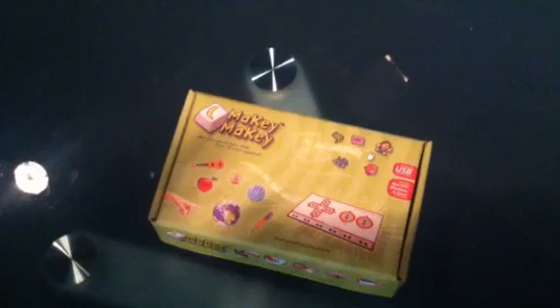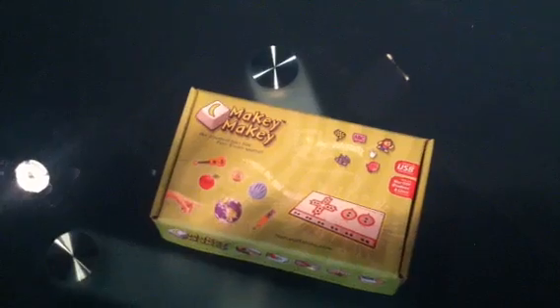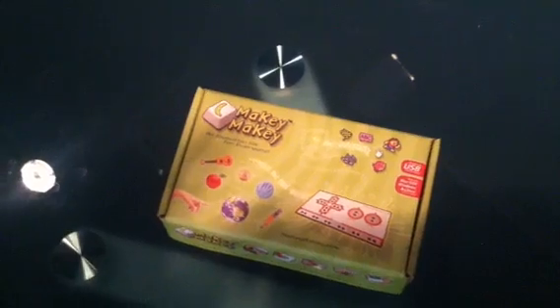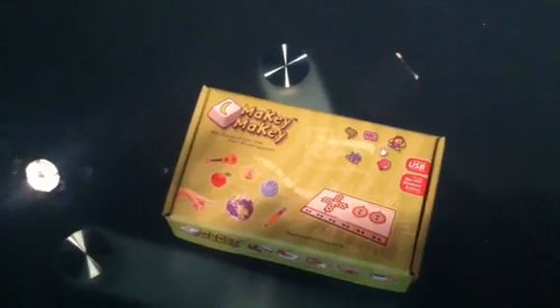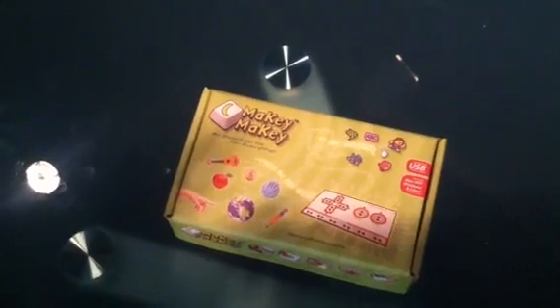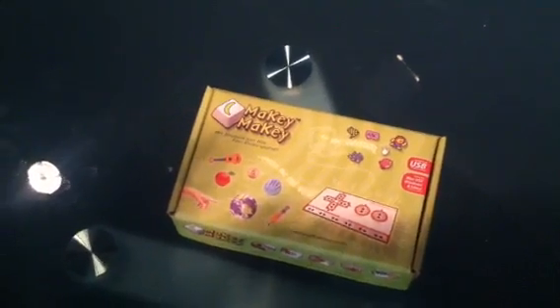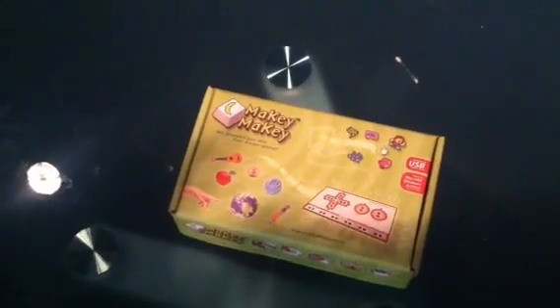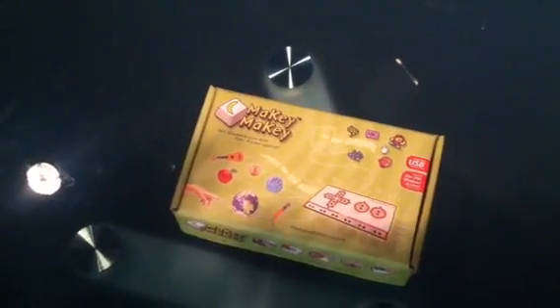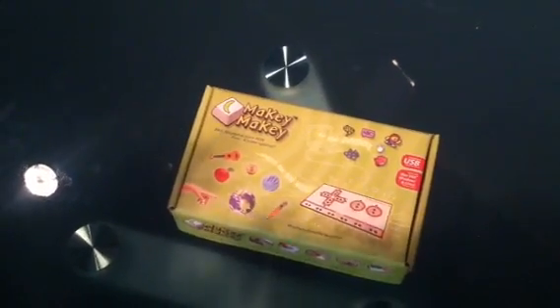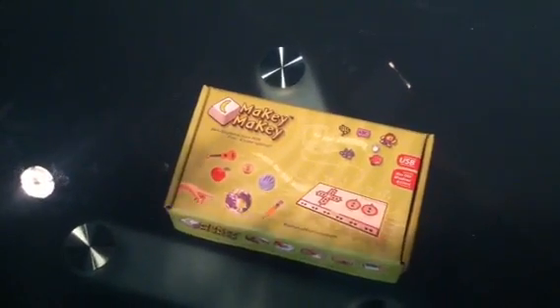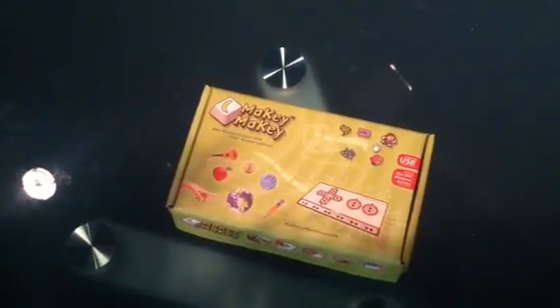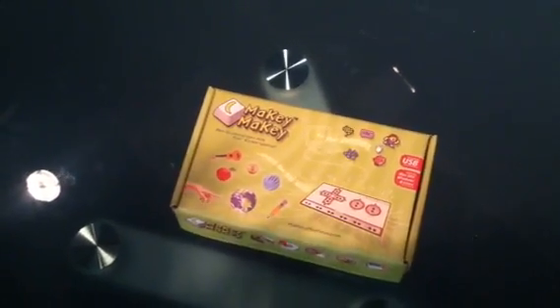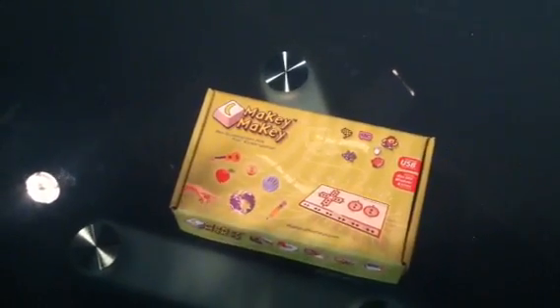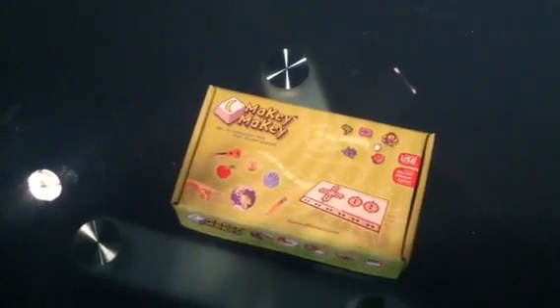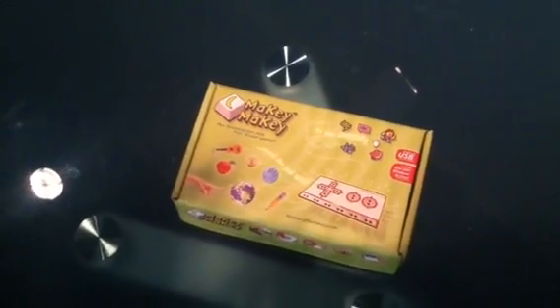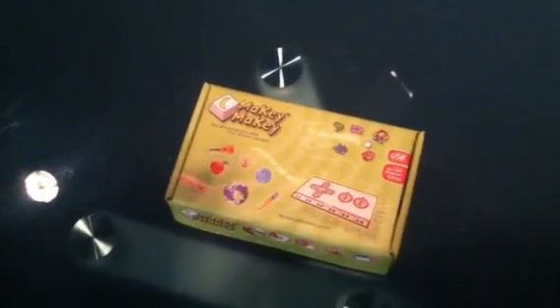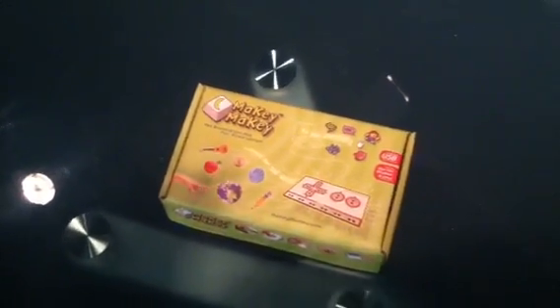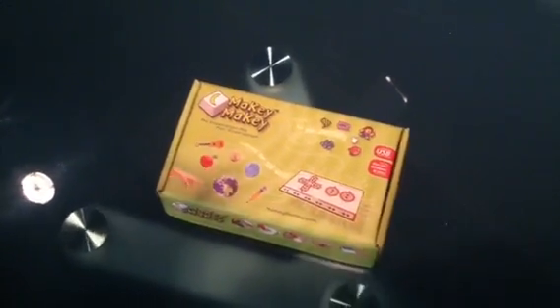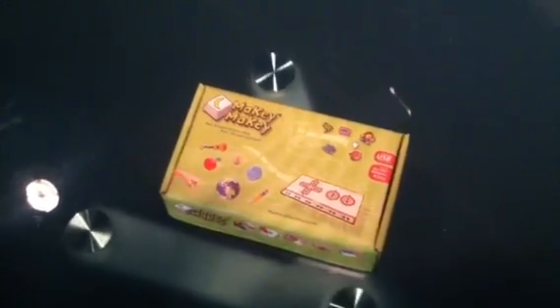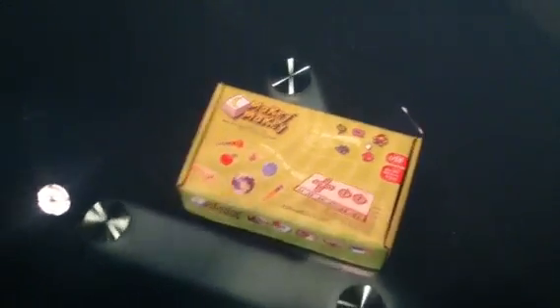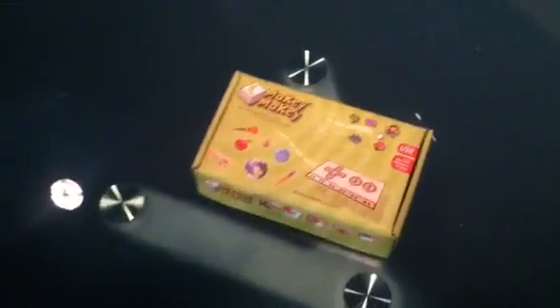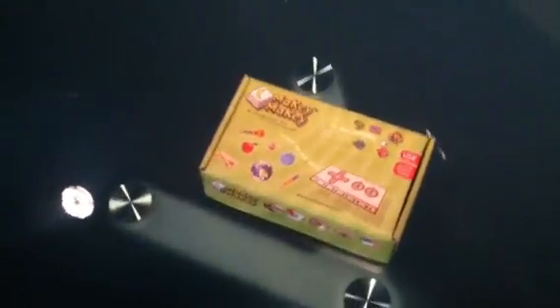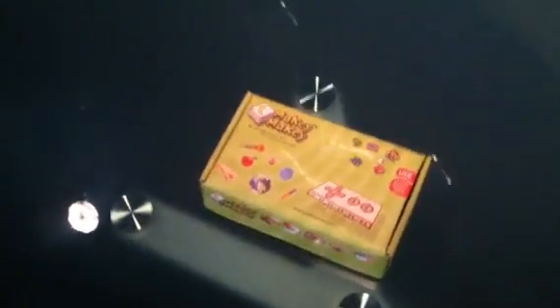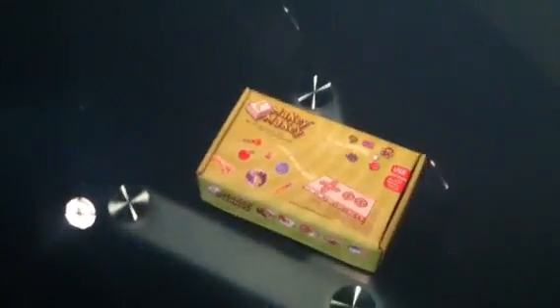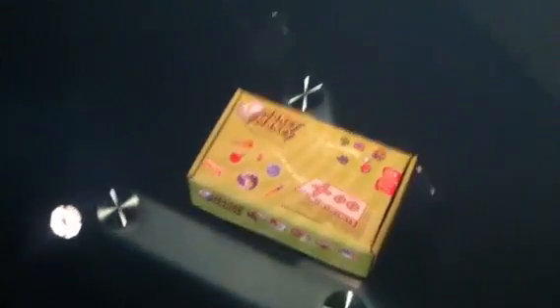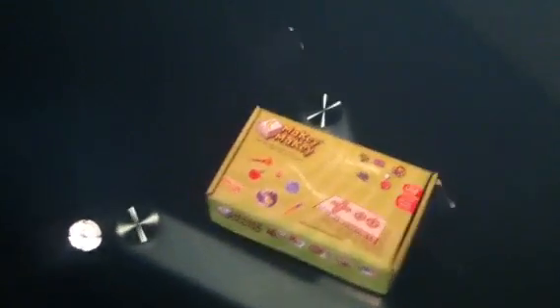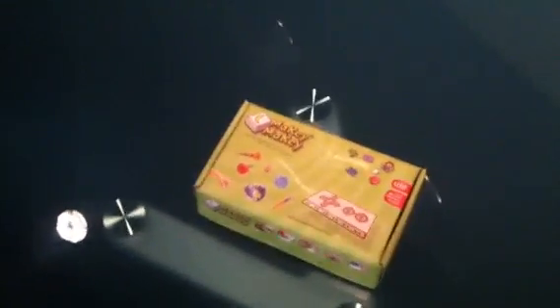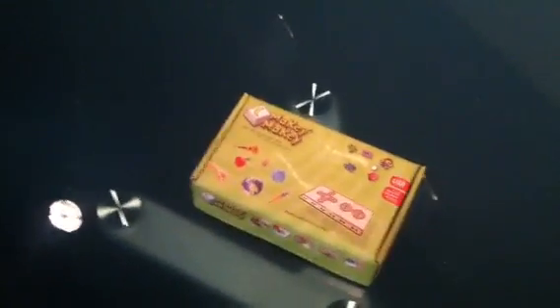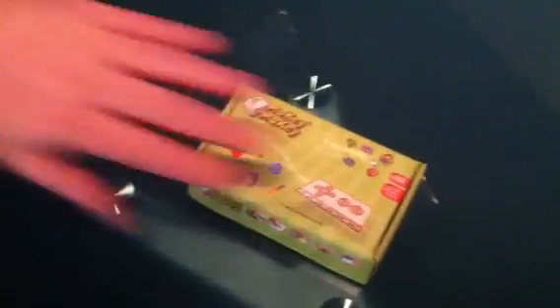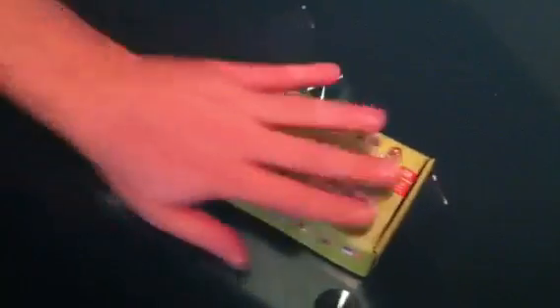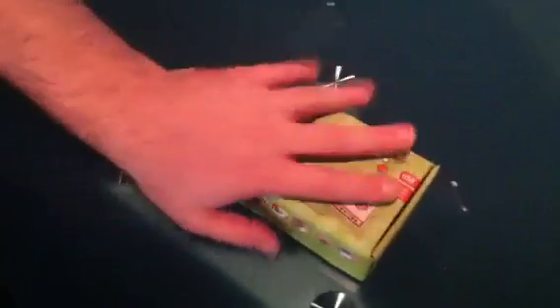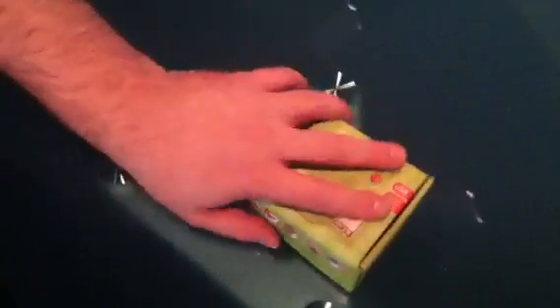Do you have enough light in here? Got enough light in here. Makey Makey — let's unbox this. Makey Makey. All right.